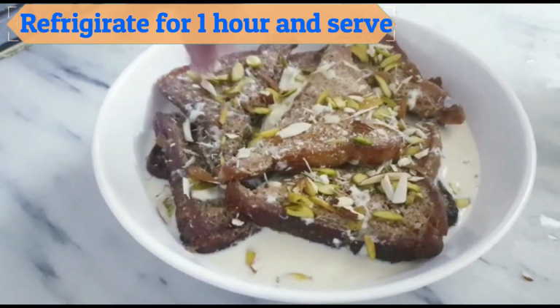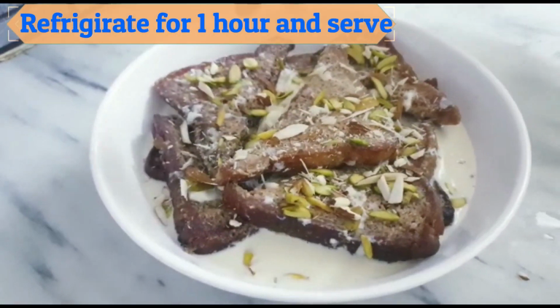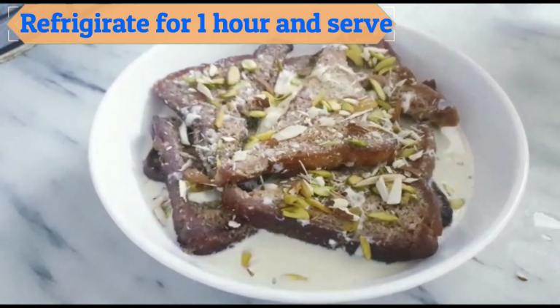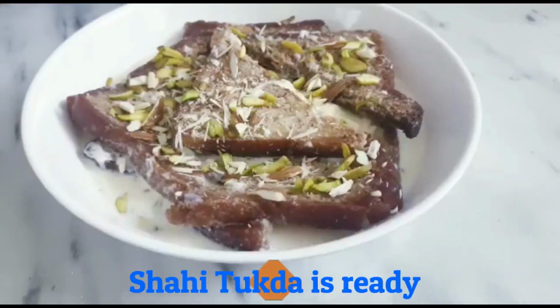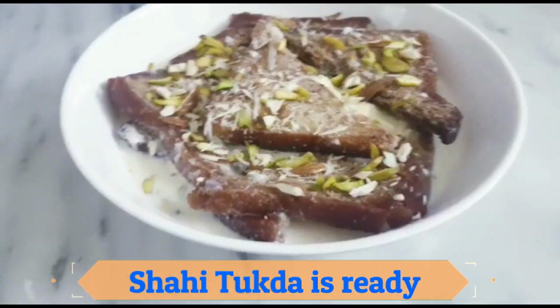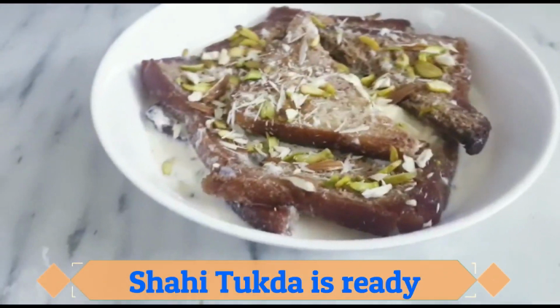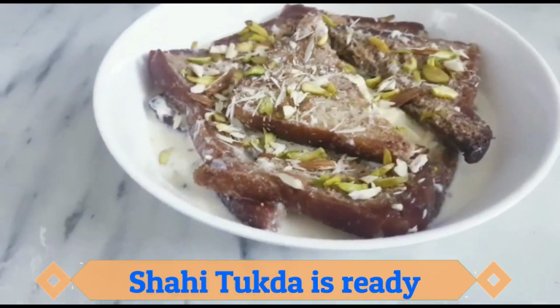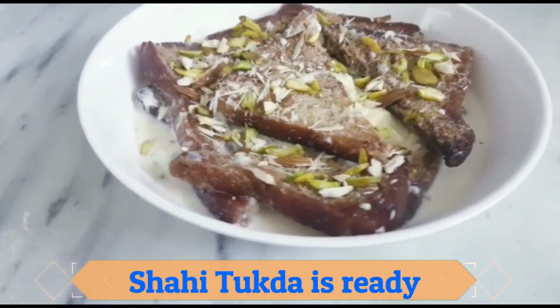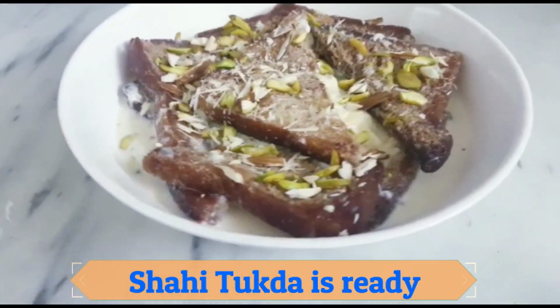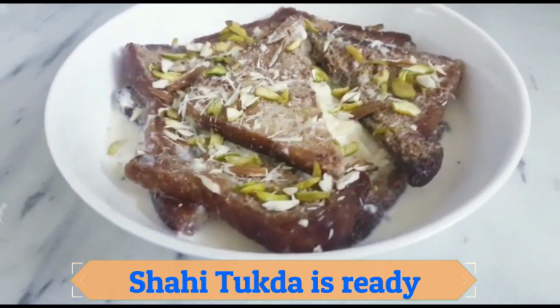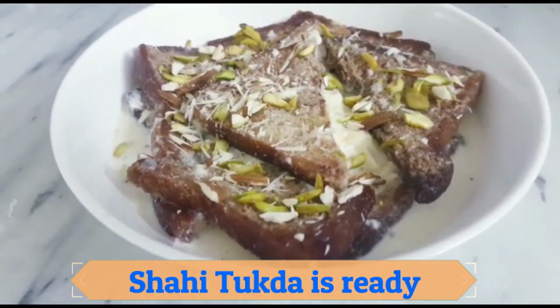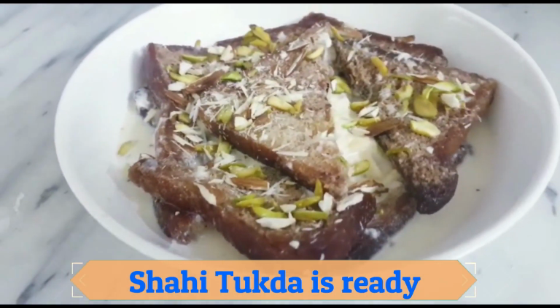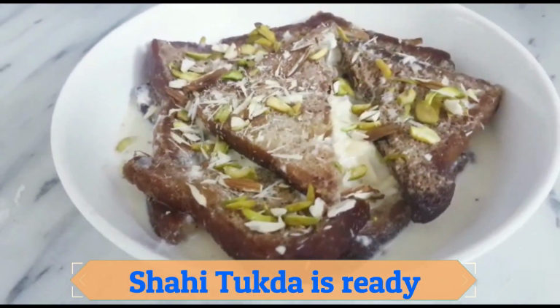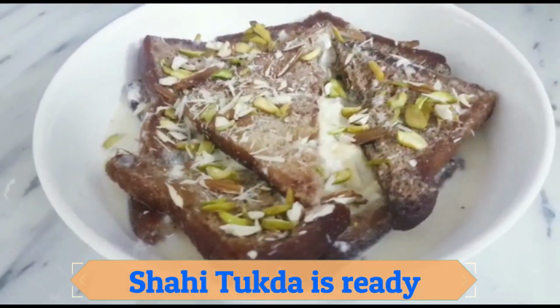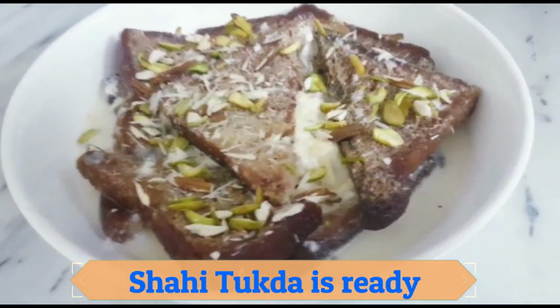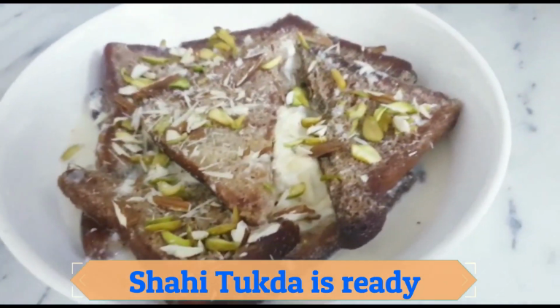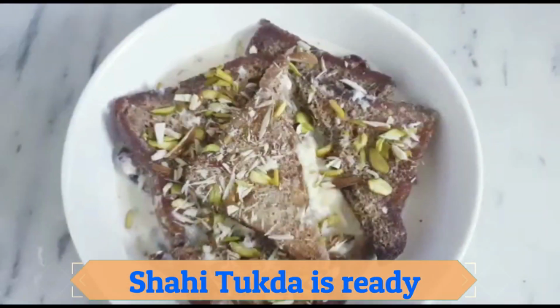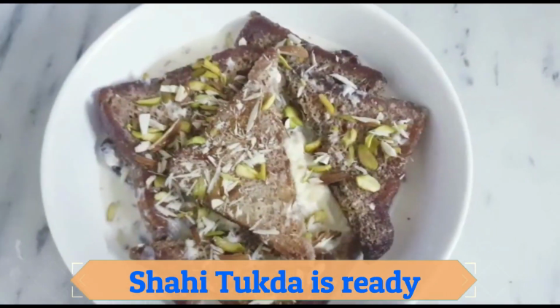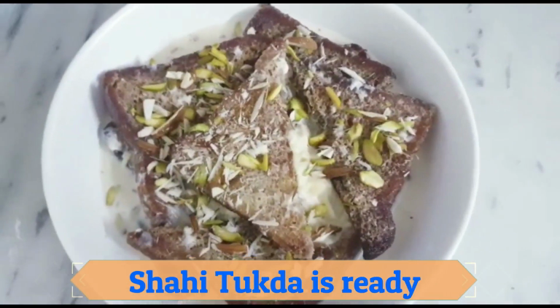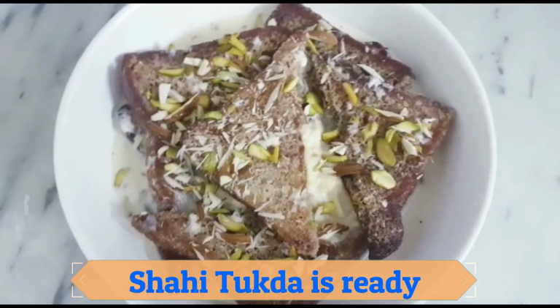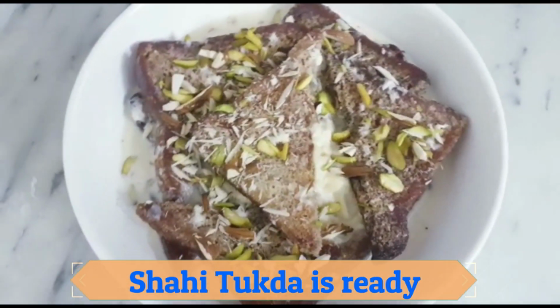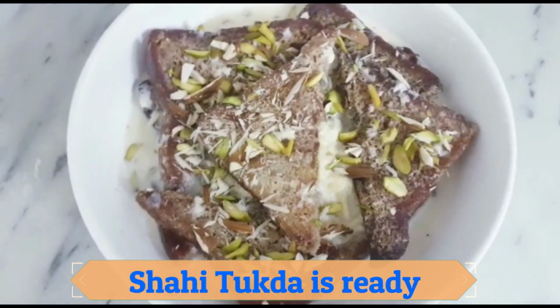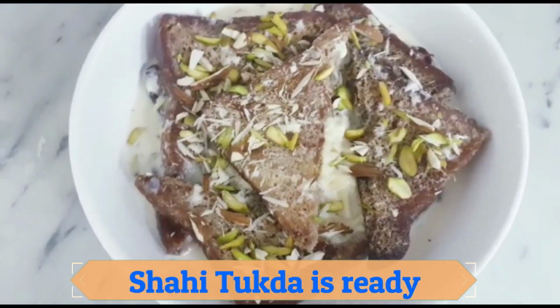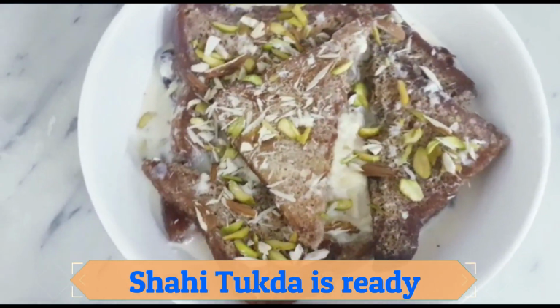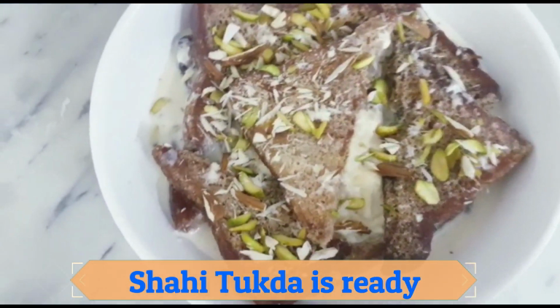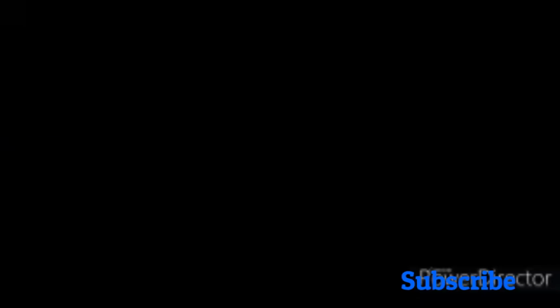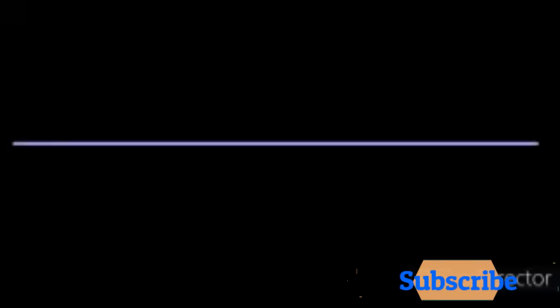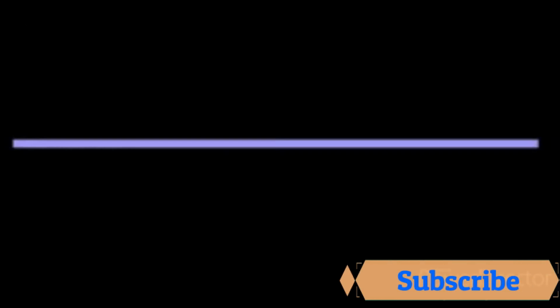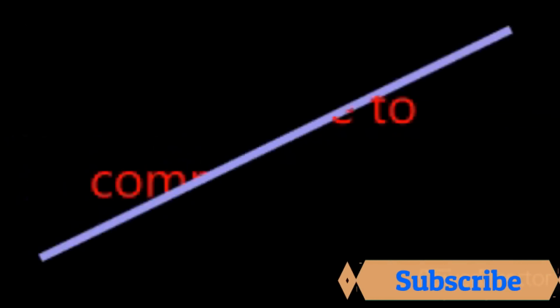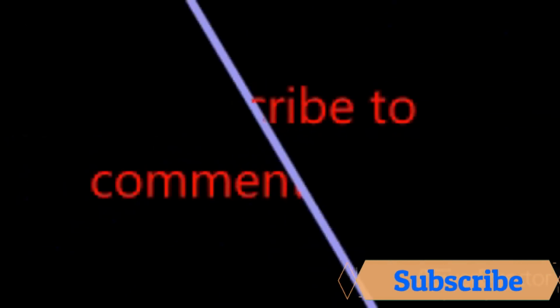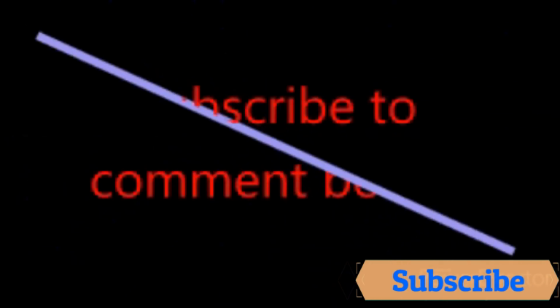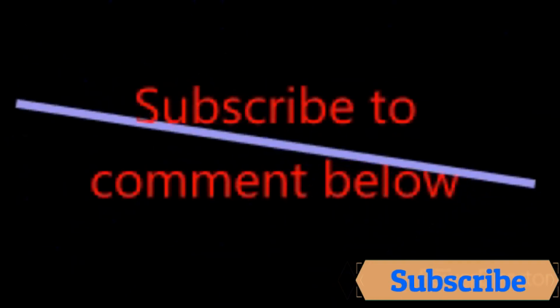Refrigerate for one hour and serve. Shahi Tukra is ready. Enjoy!